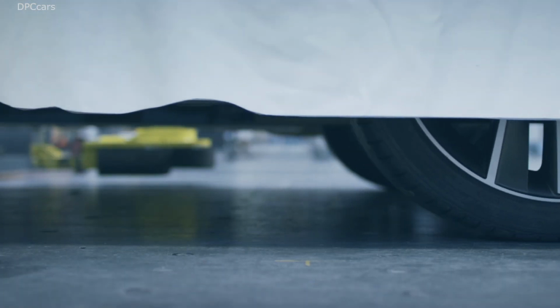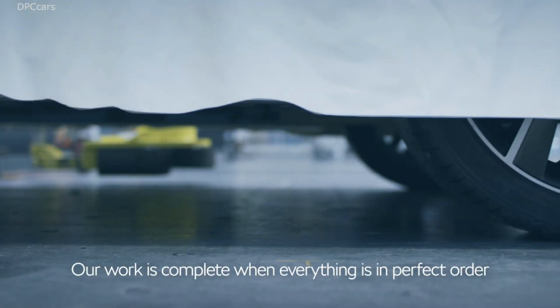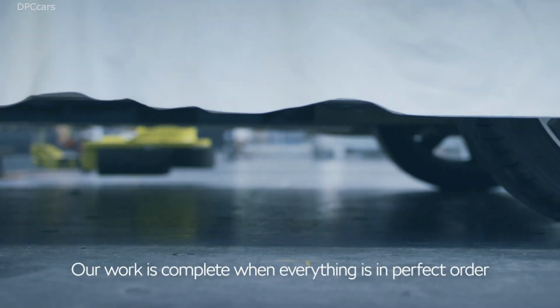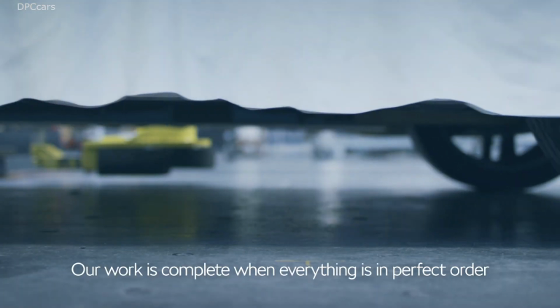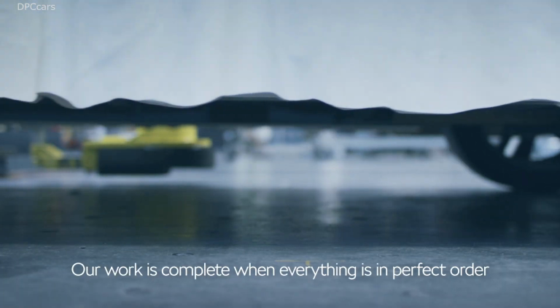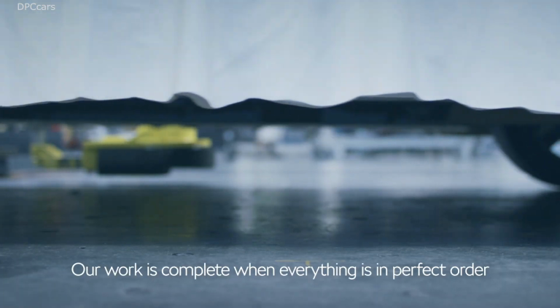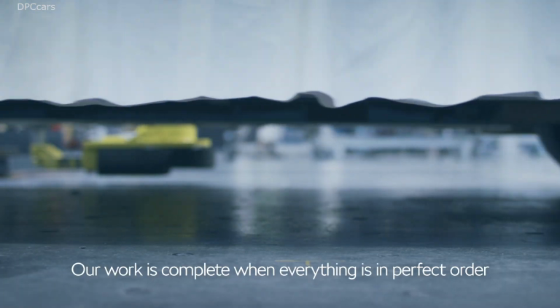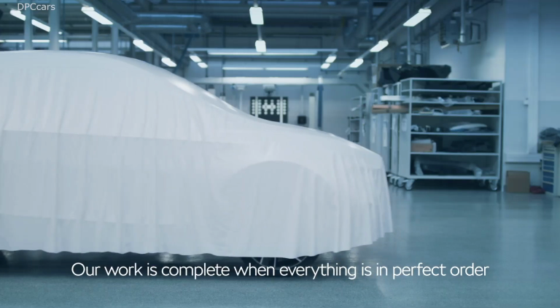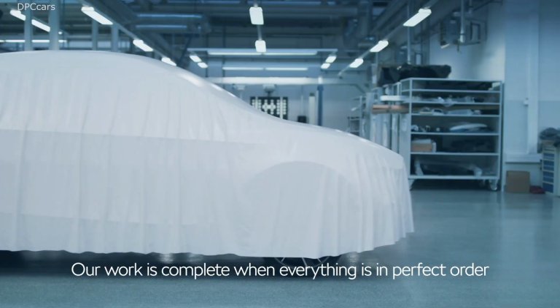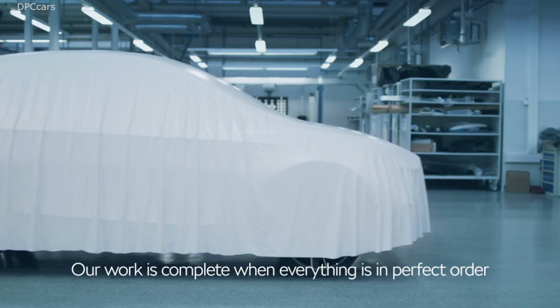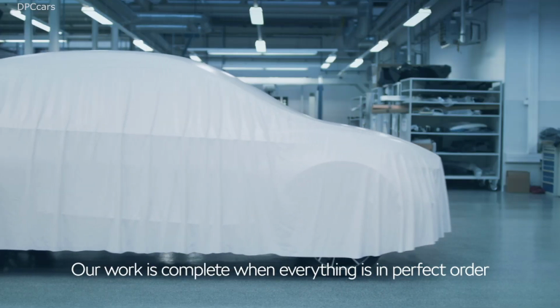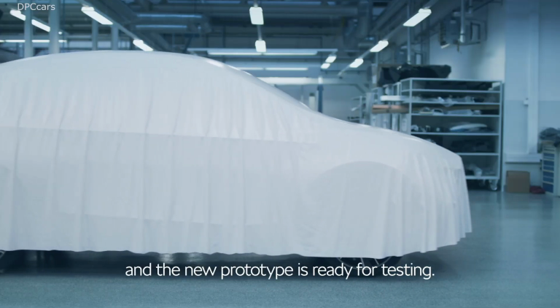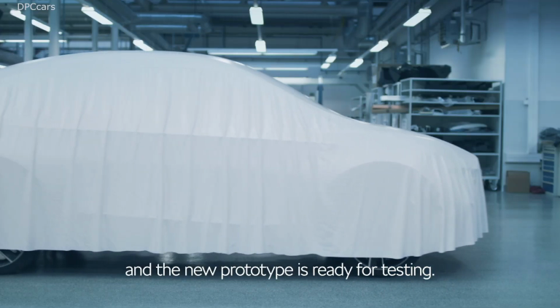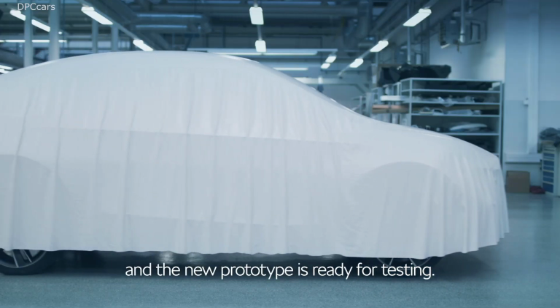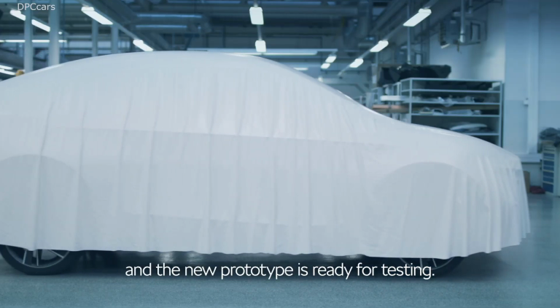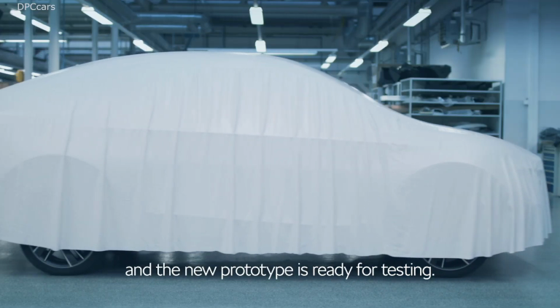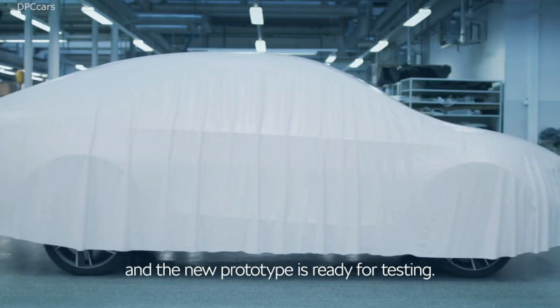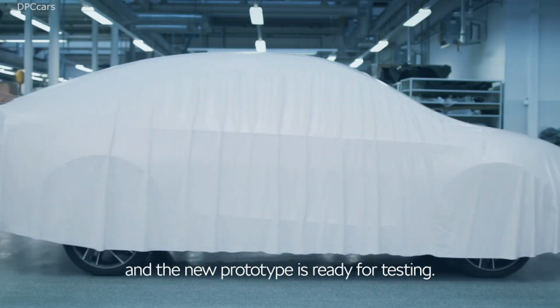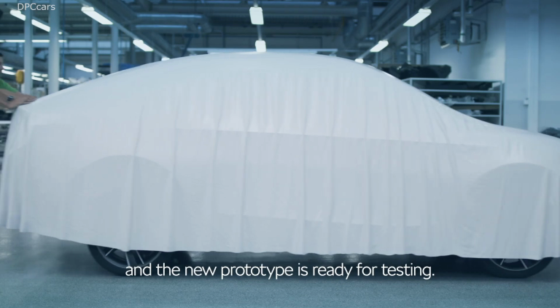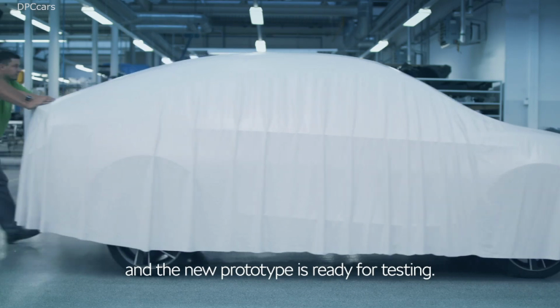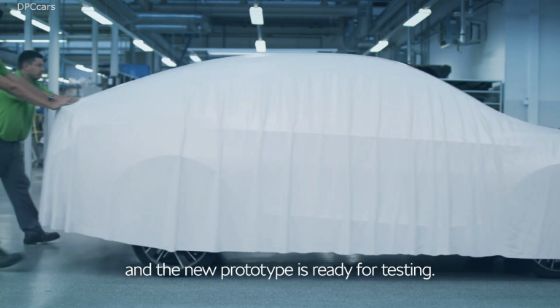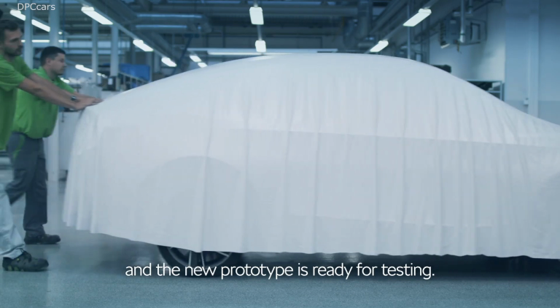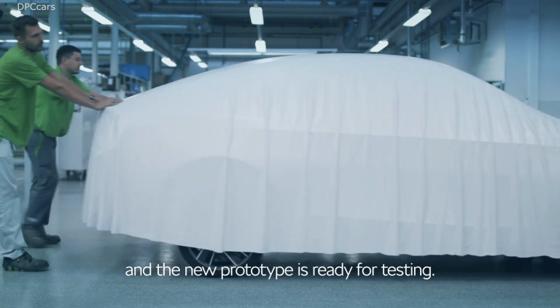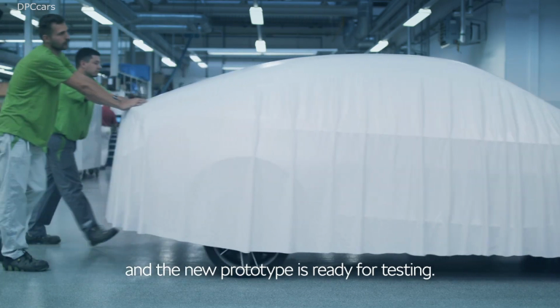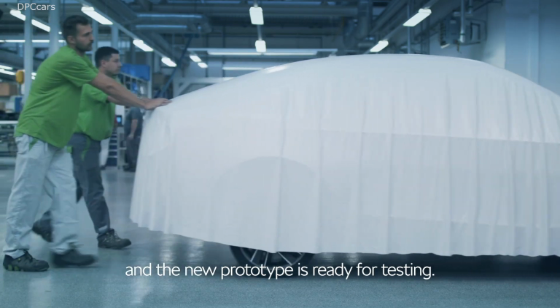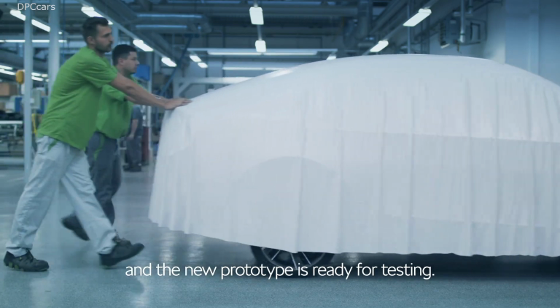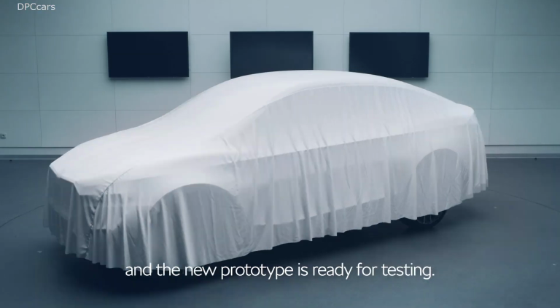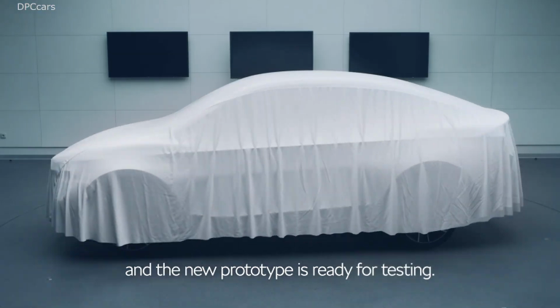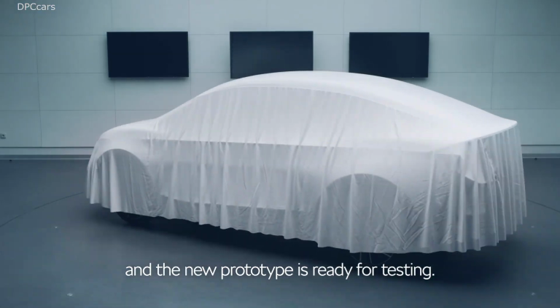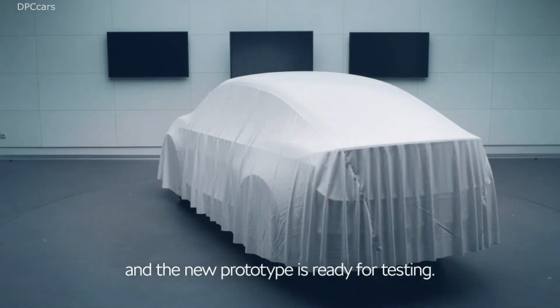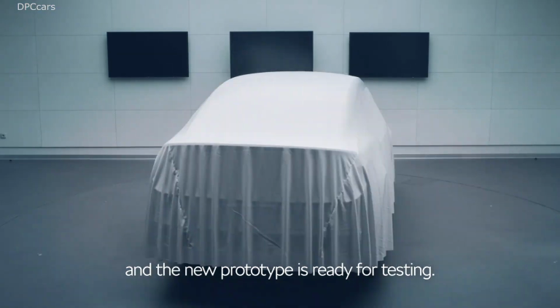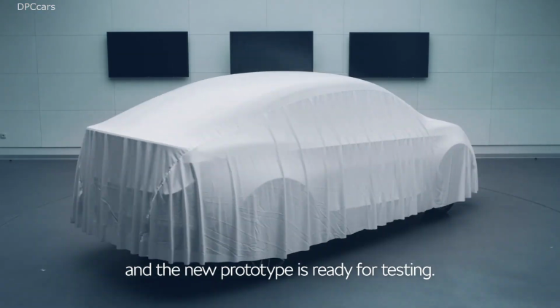When everything is in perfect order, our work is done. The new prototype is ready for testing.